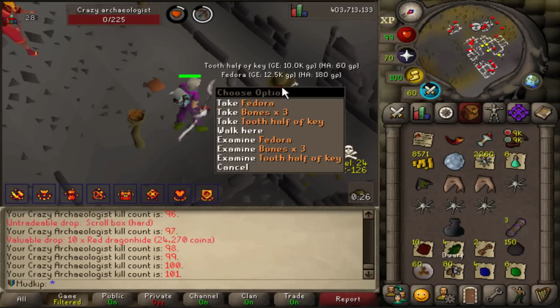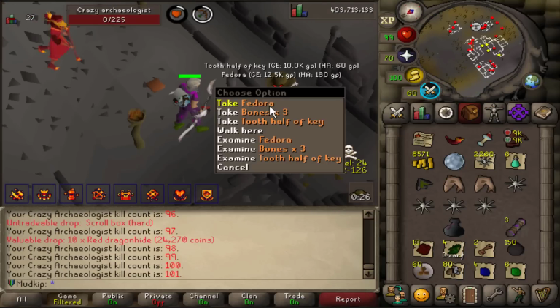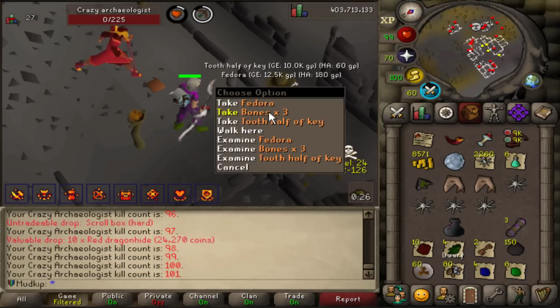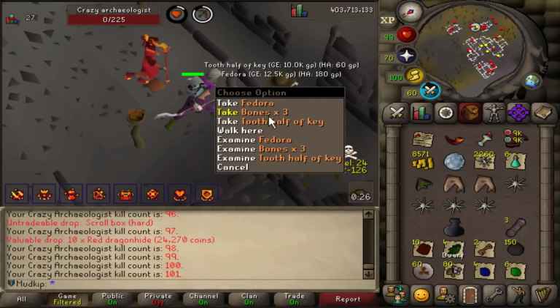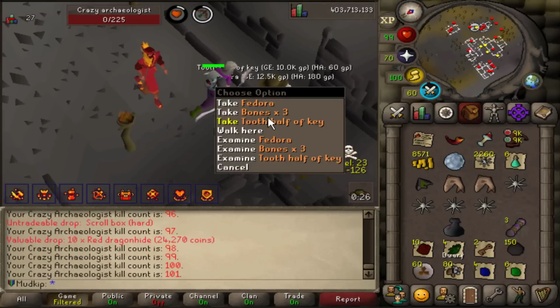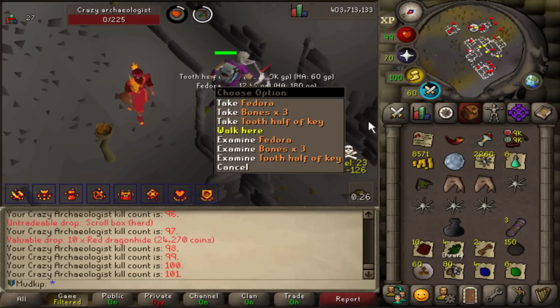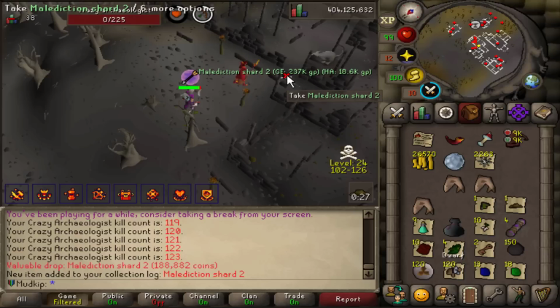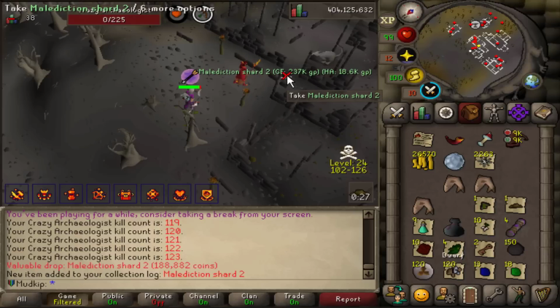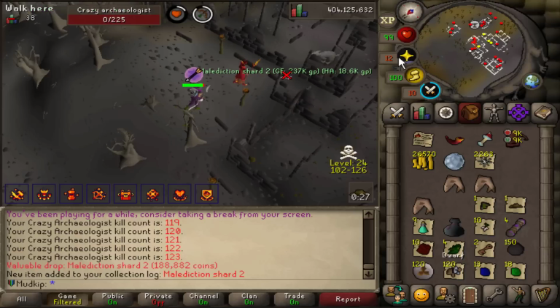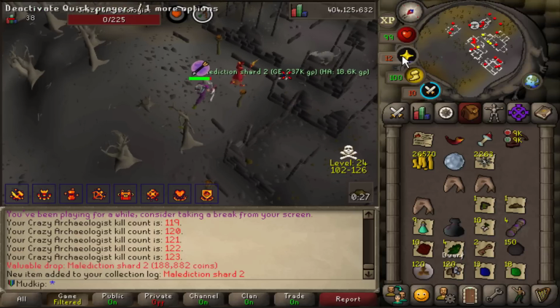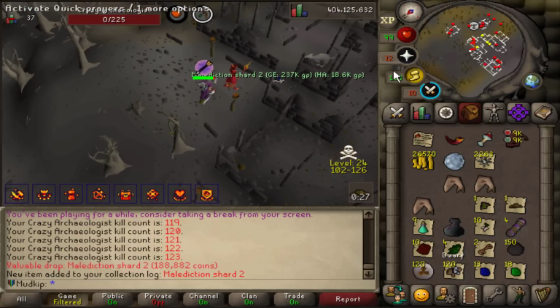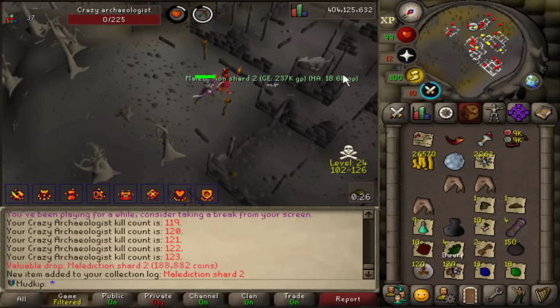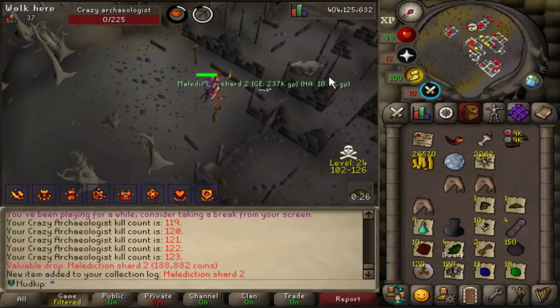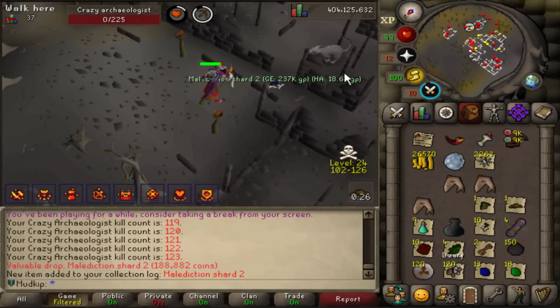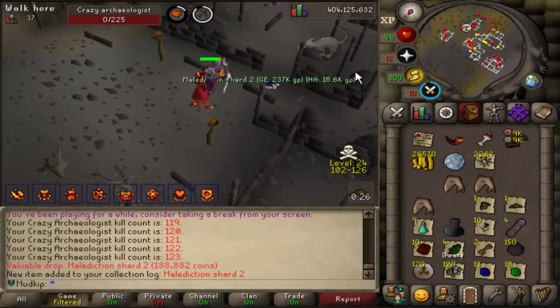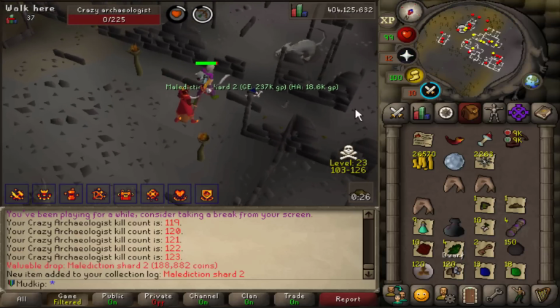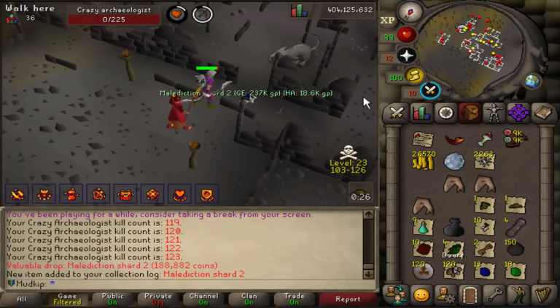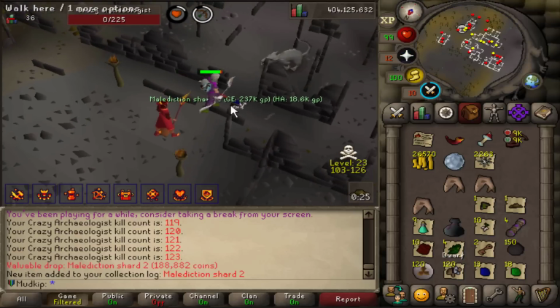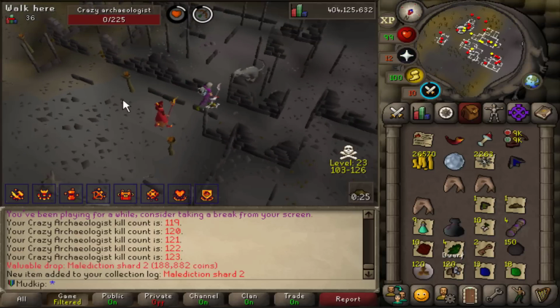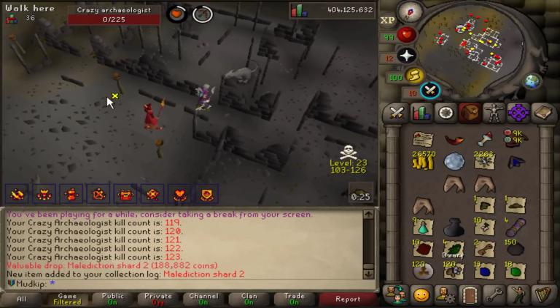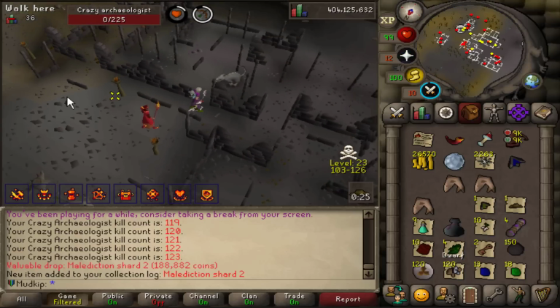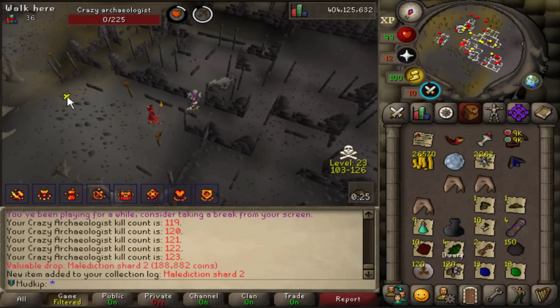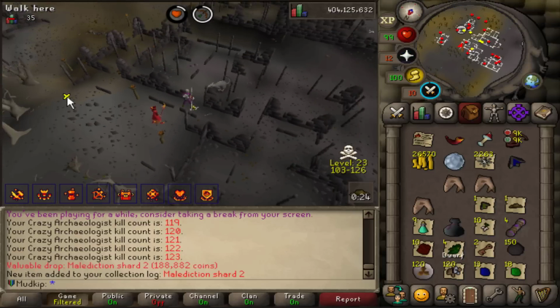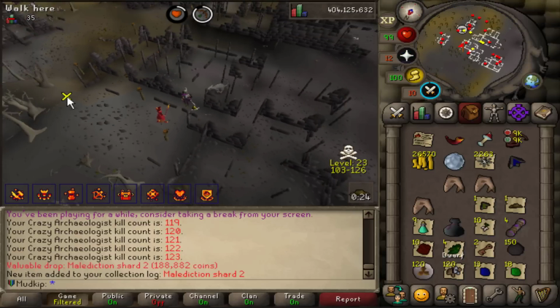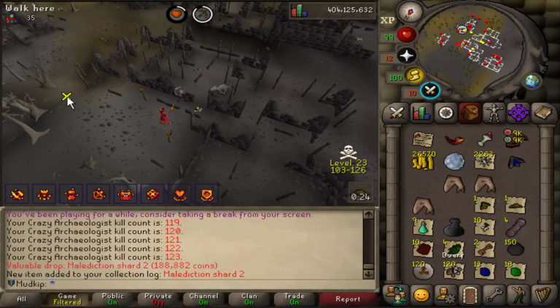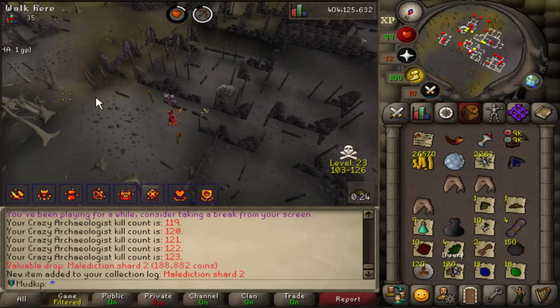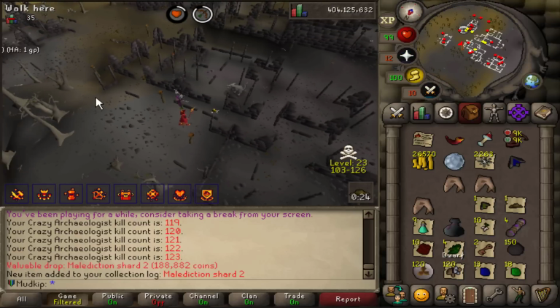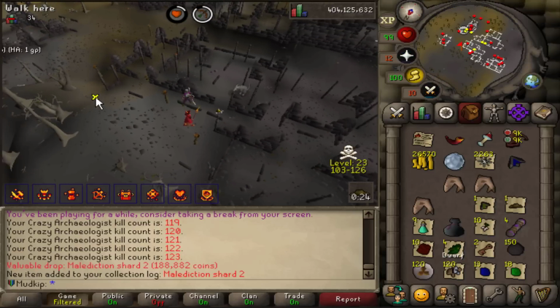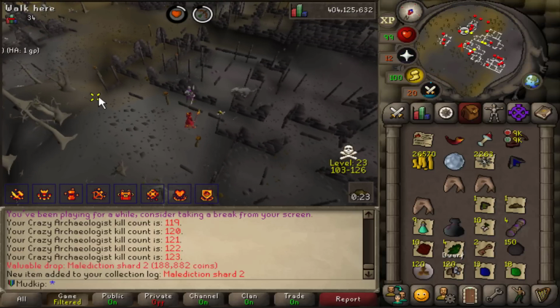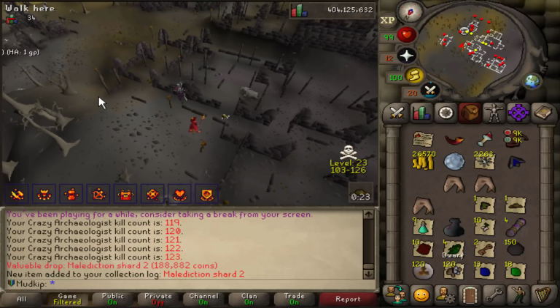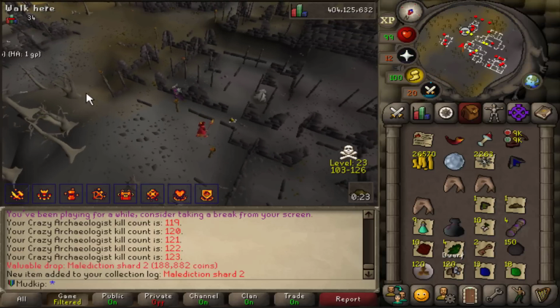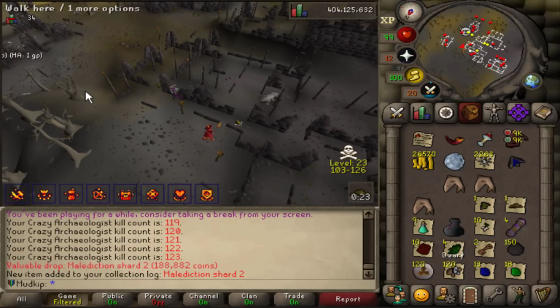There's a fedora drop — and there it is, Malediction Shard 2. So I'm done with that boss.